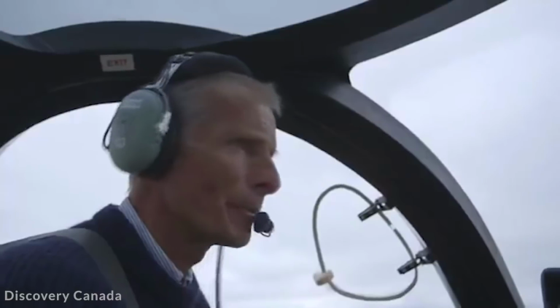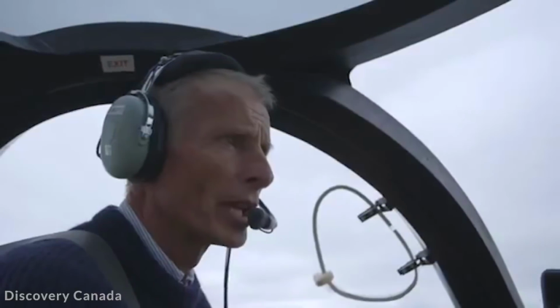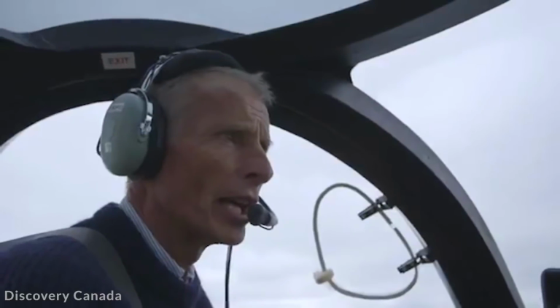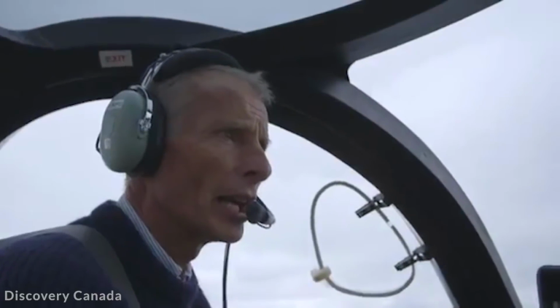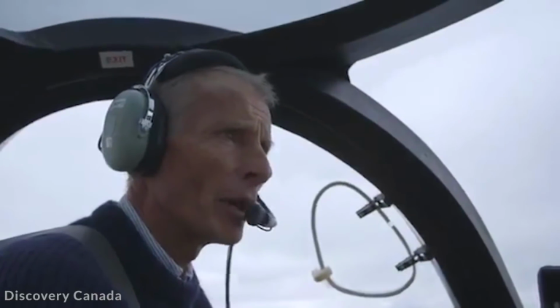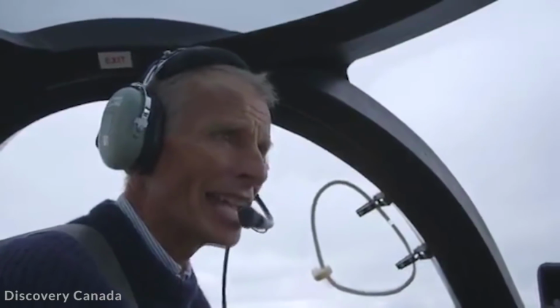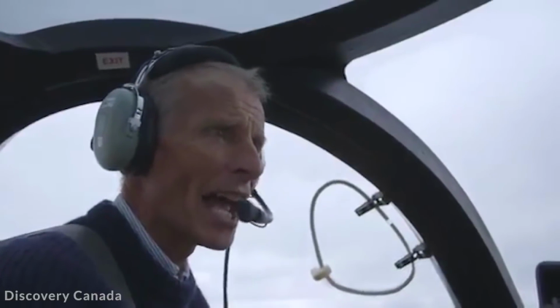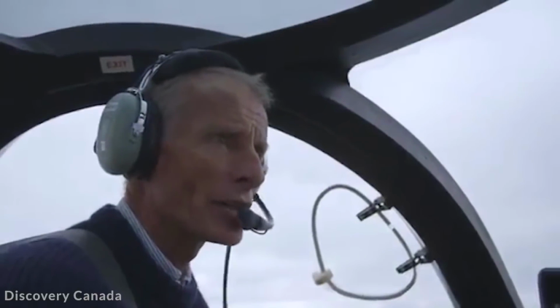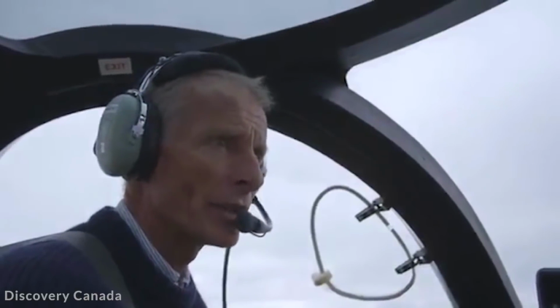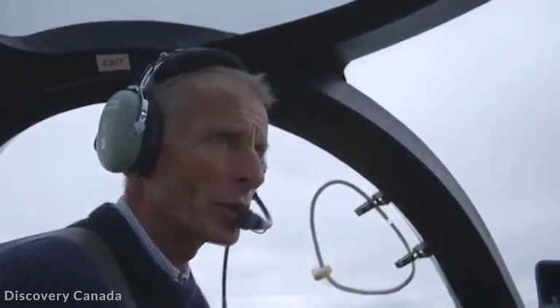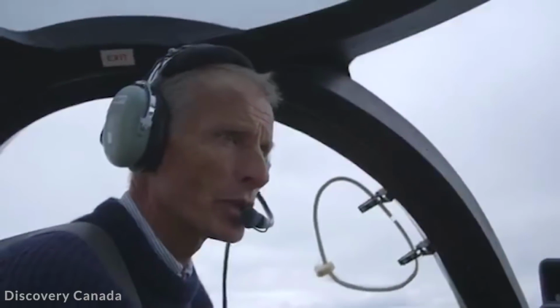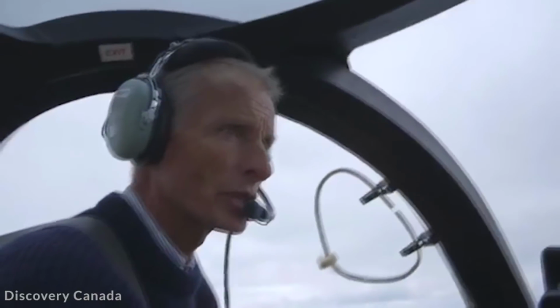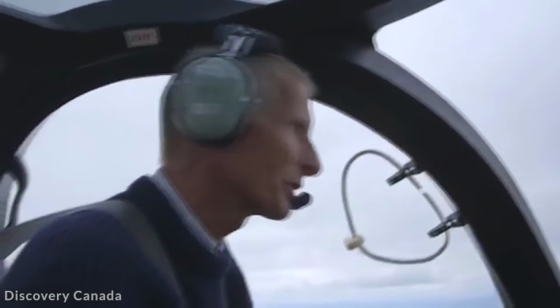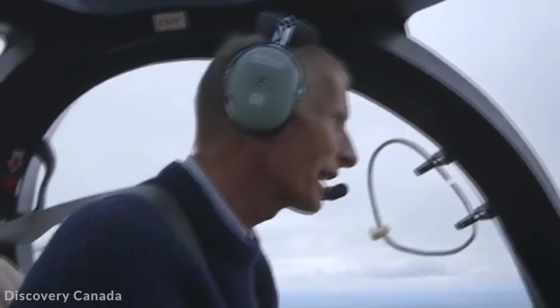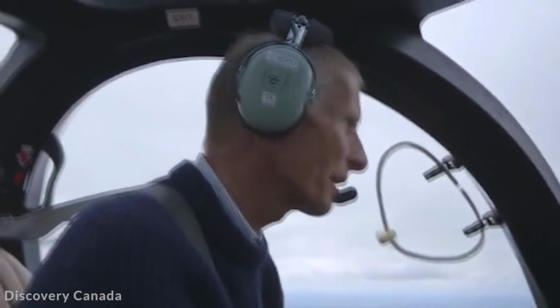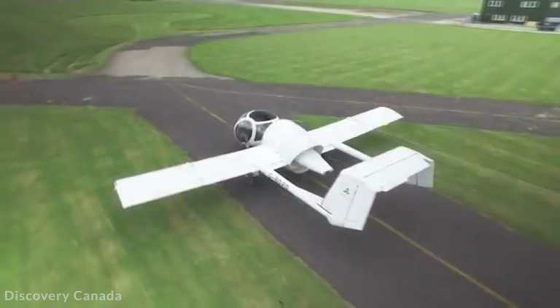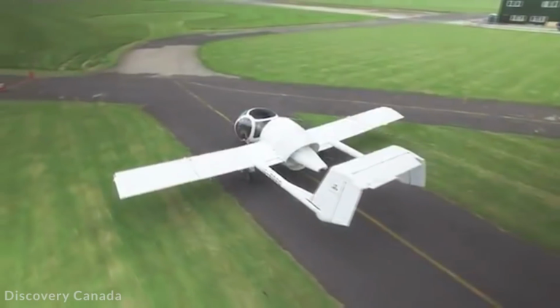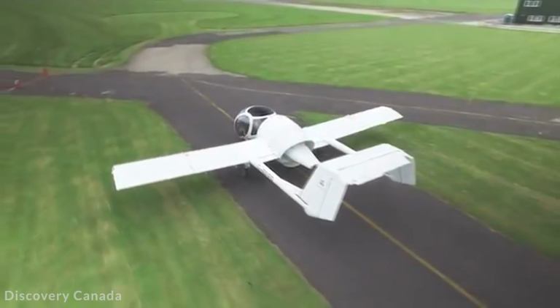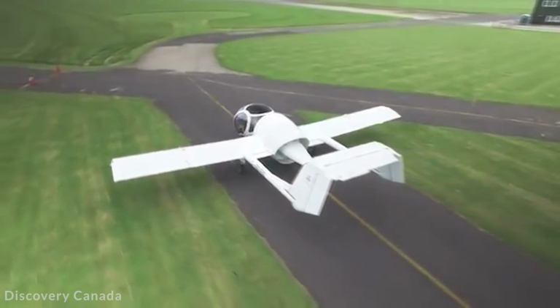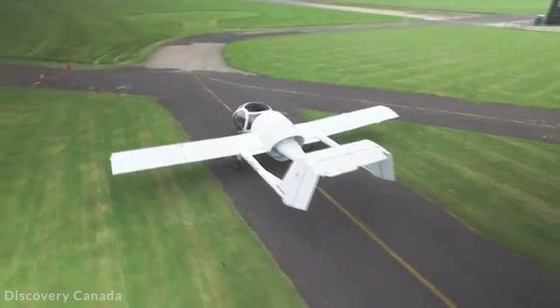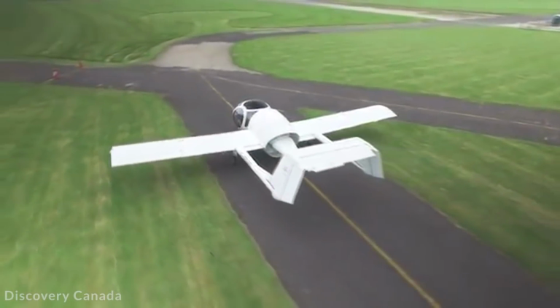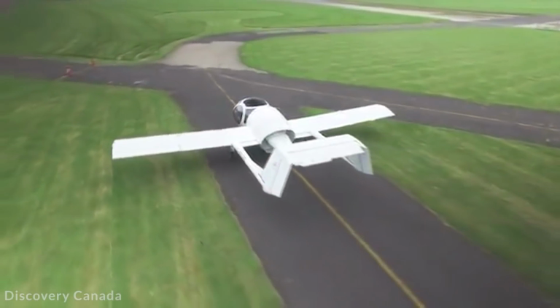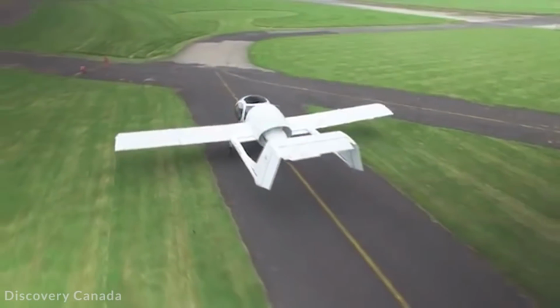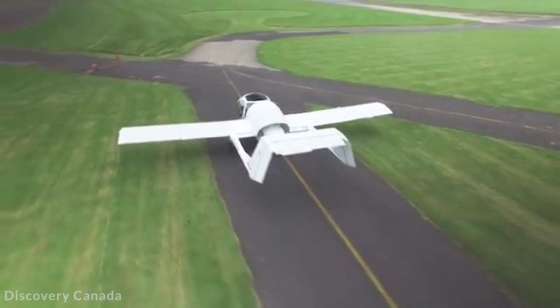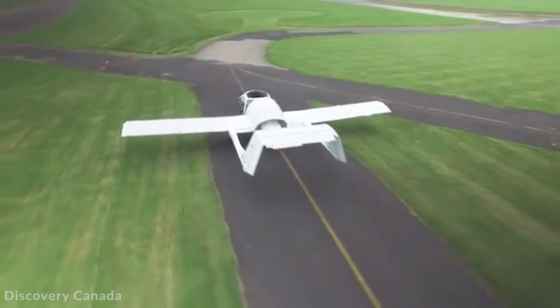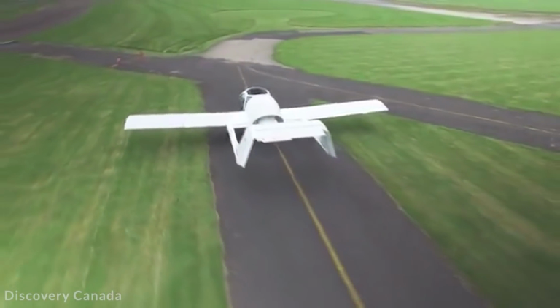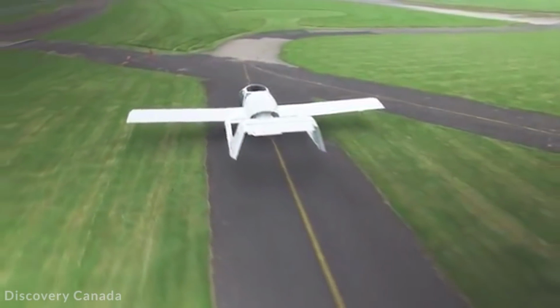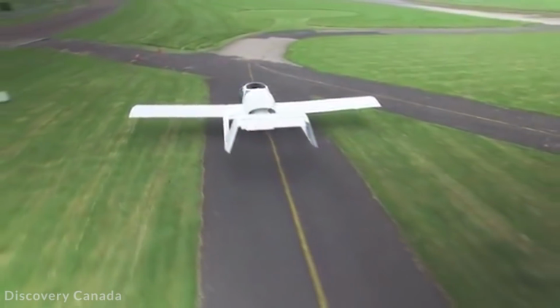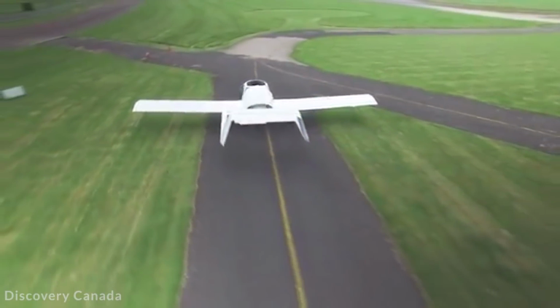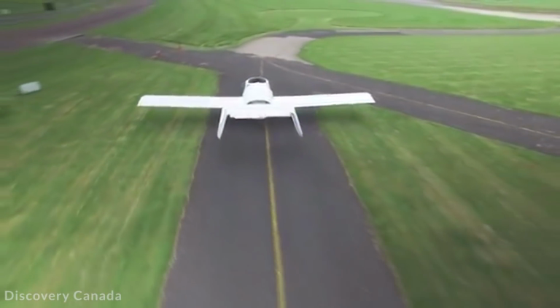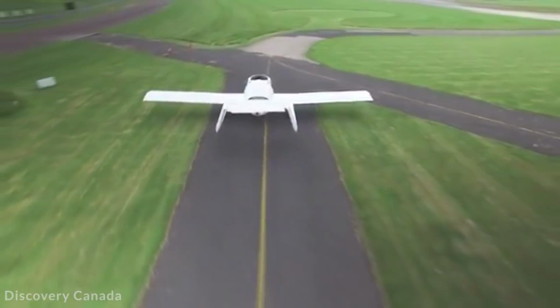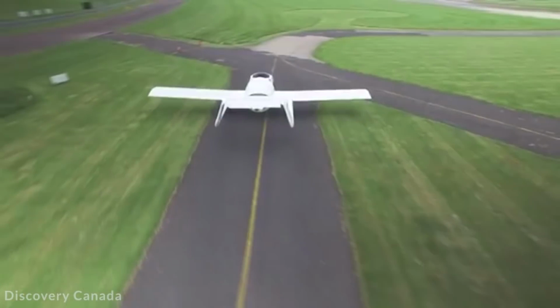Often used before the advent of drones for aerial photography, 22 of these were made, 11 of which are still believed to be in operation.